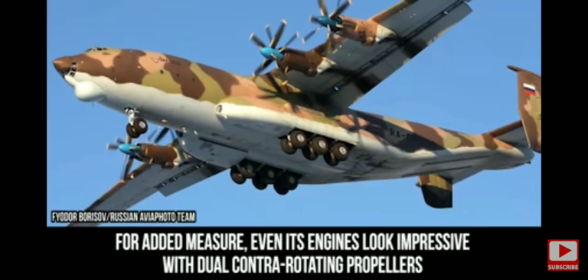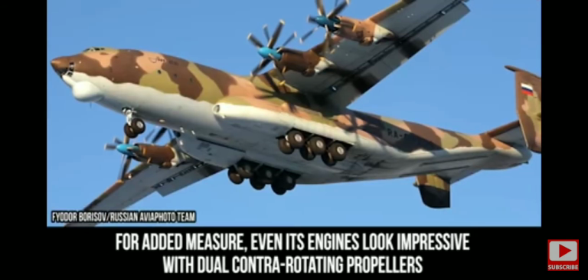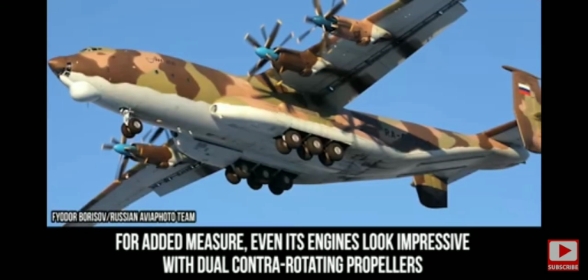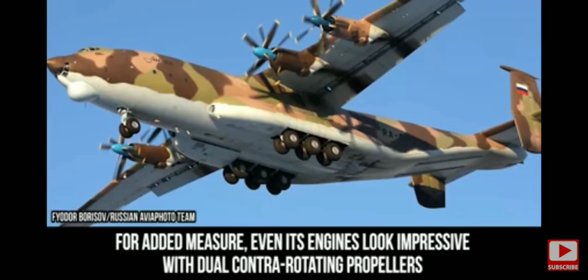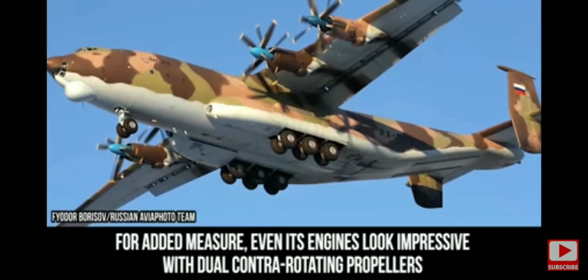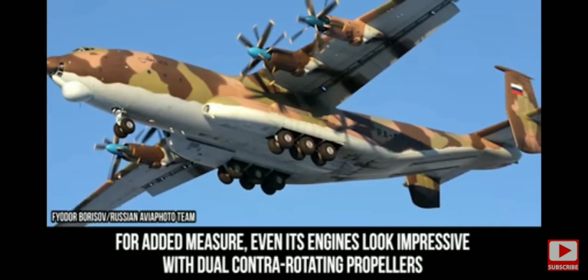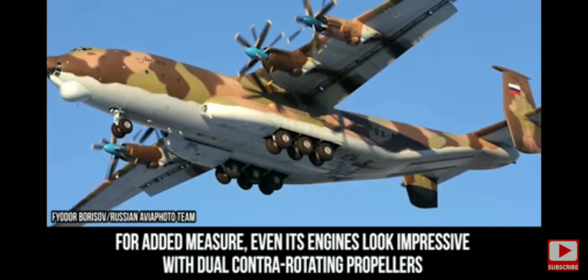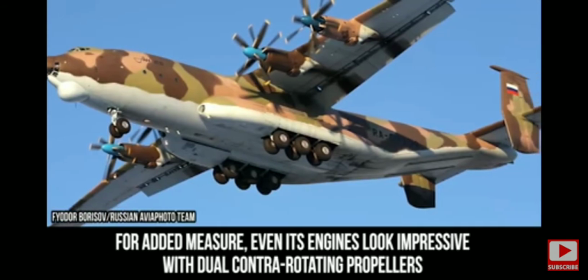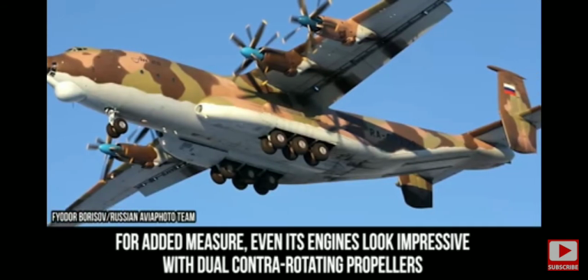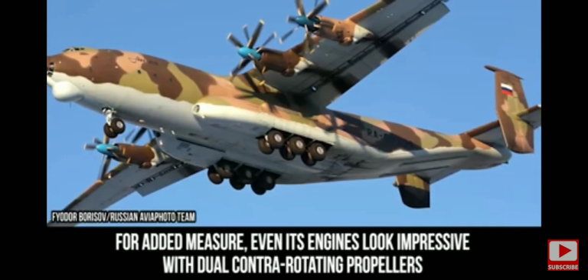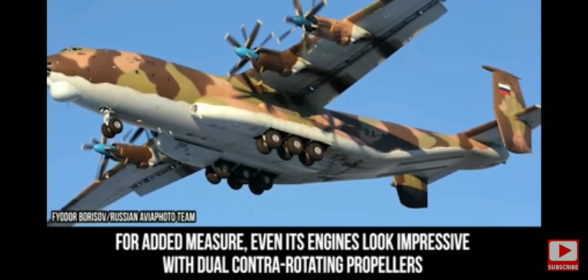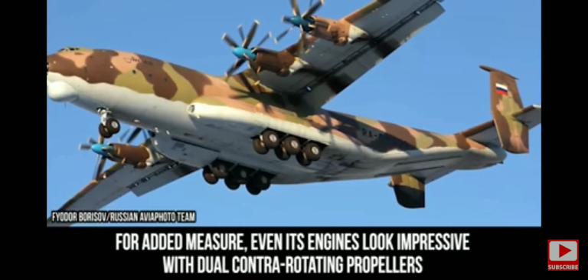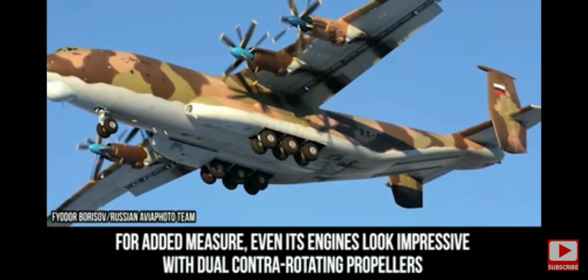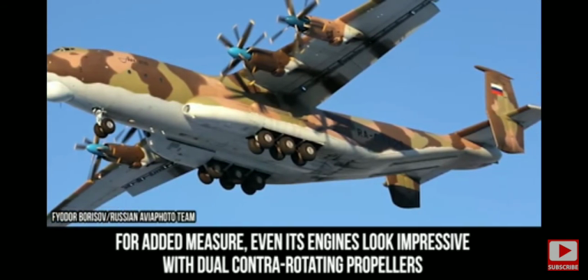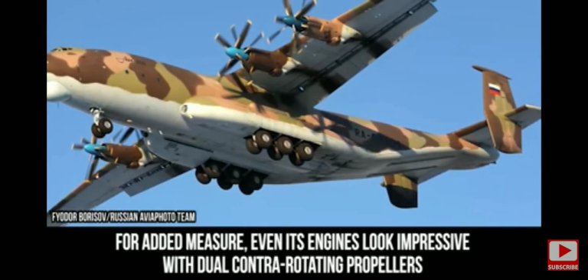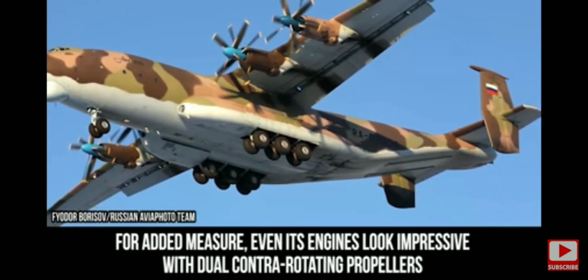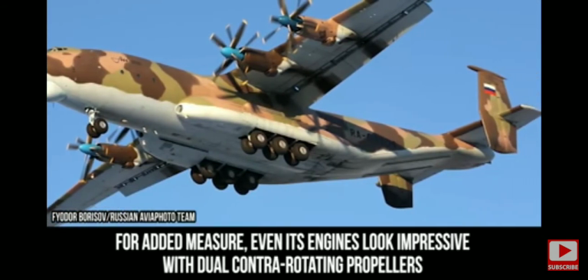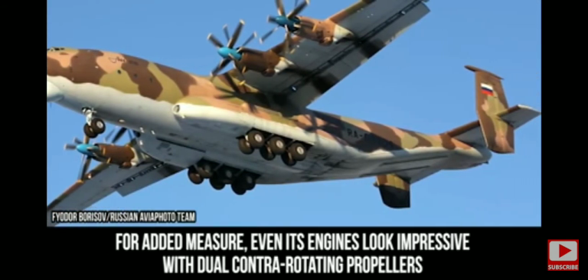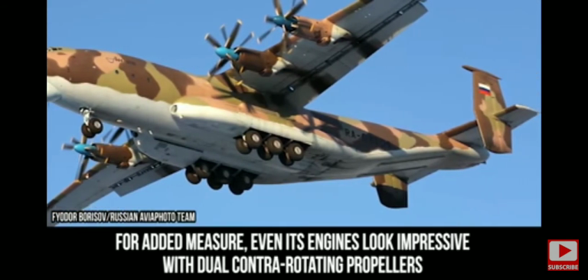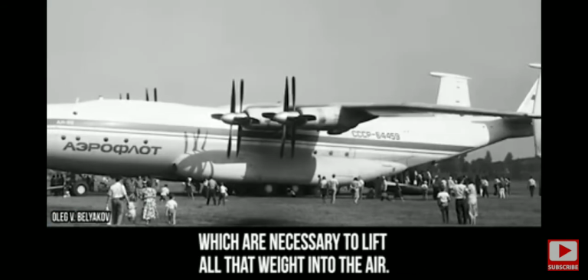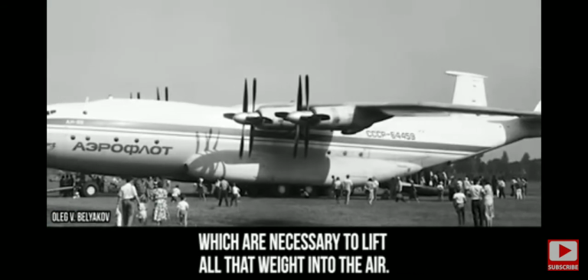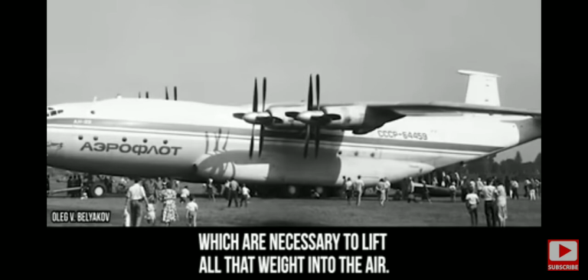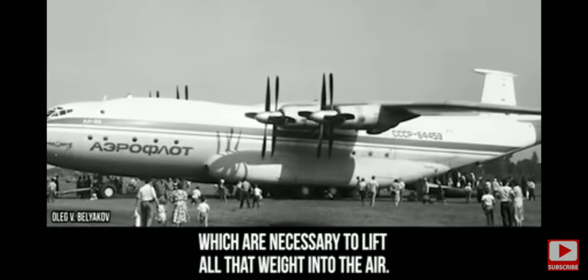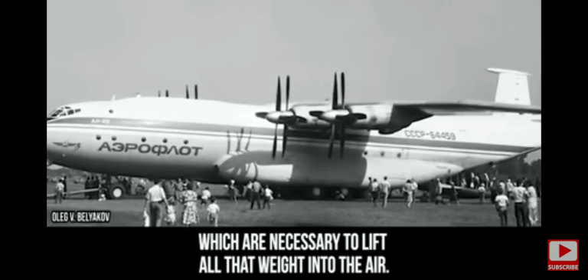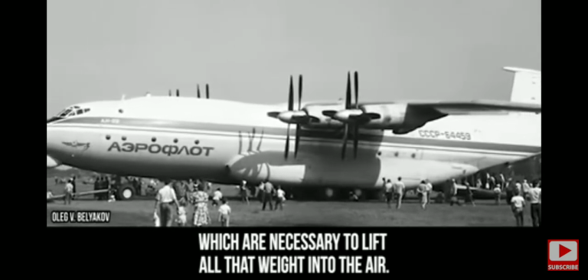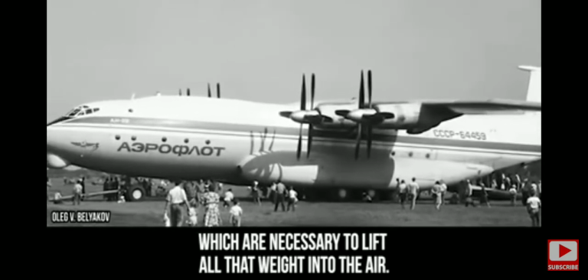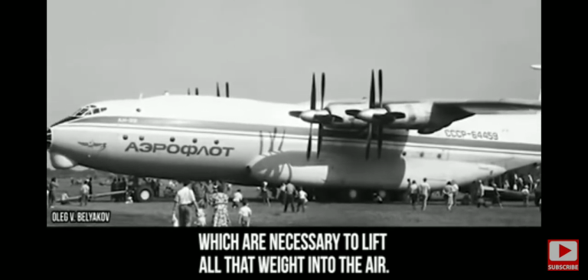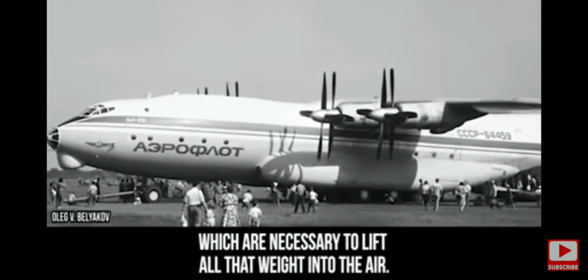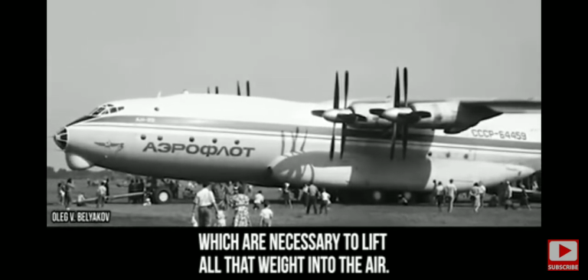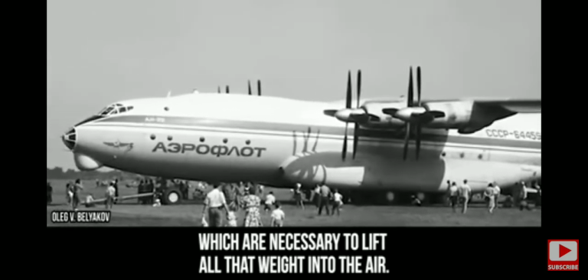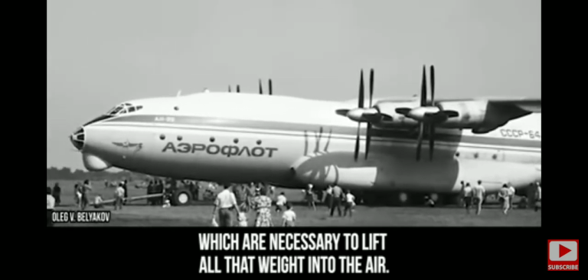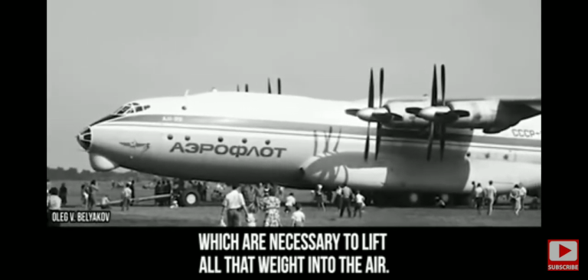The An-22 has a wingspan of 211 feet and can carry four armored vehicles or 290 passengers. For added measure, even its engines look impressive, with dual contra-rotating propellers, which are necessary to lift all that weight into the air.